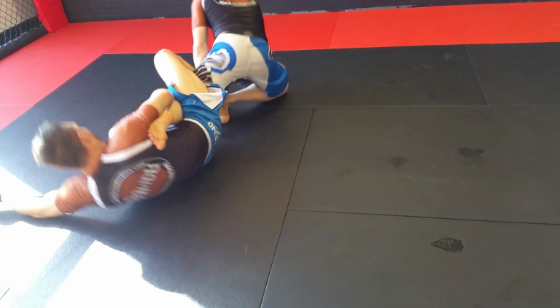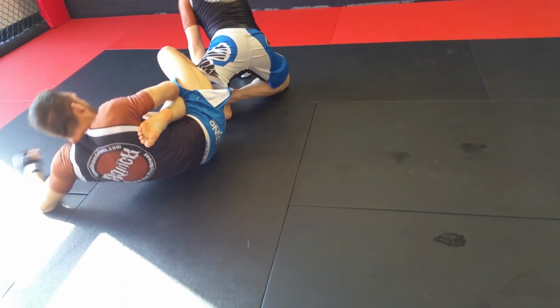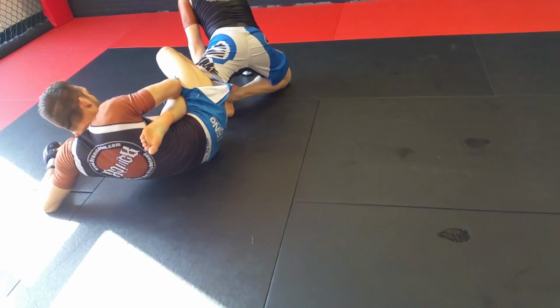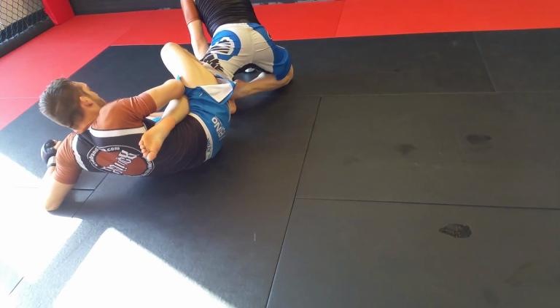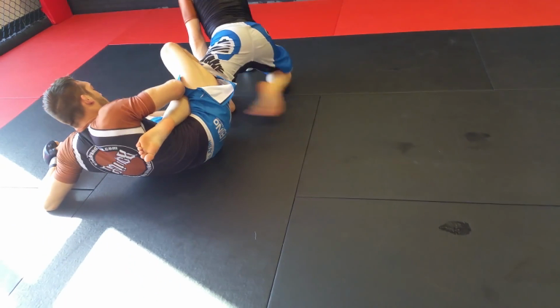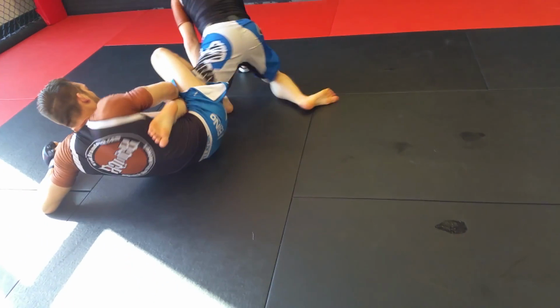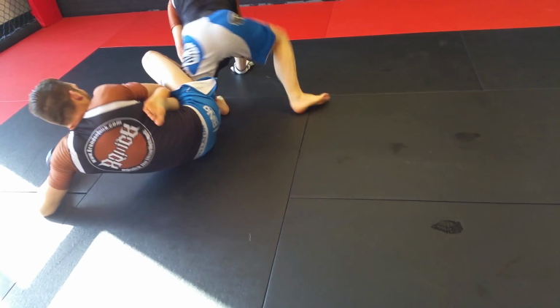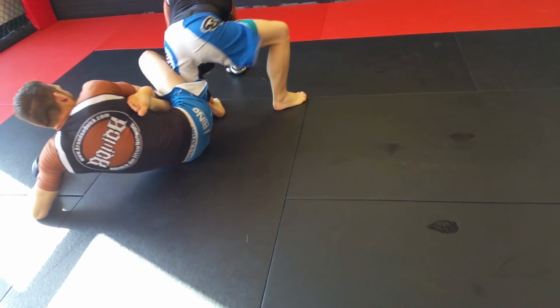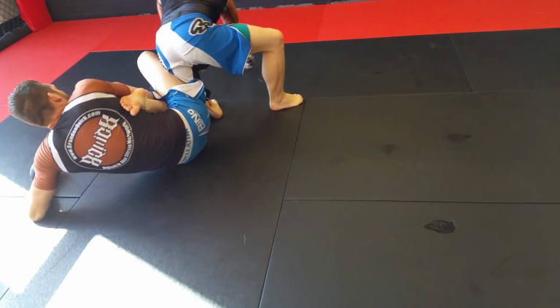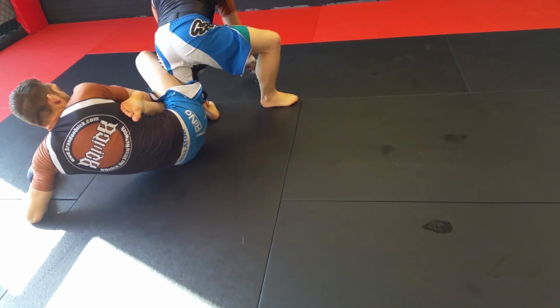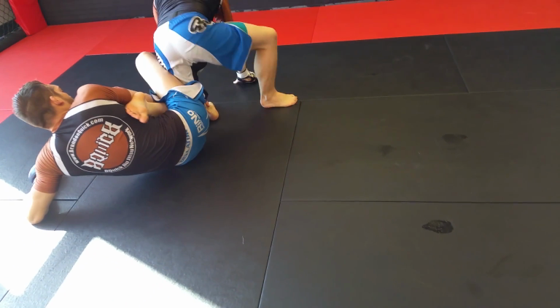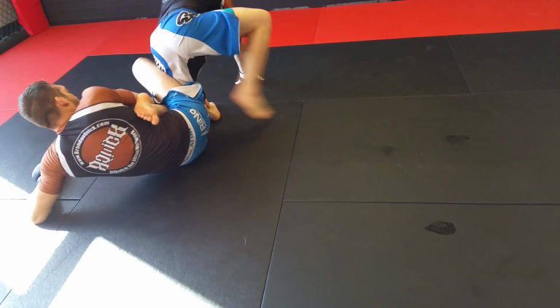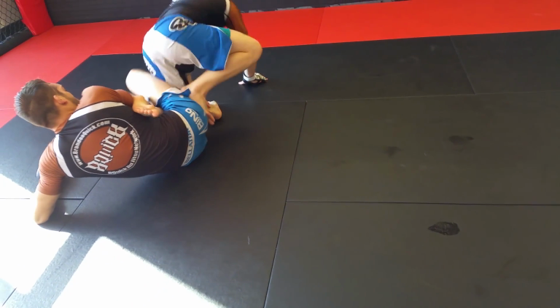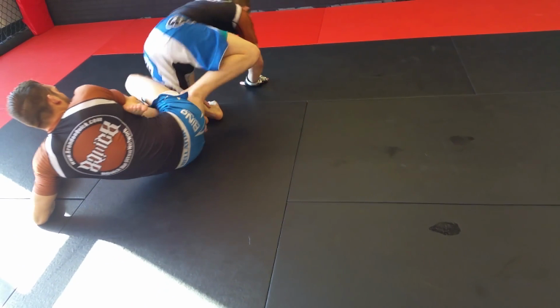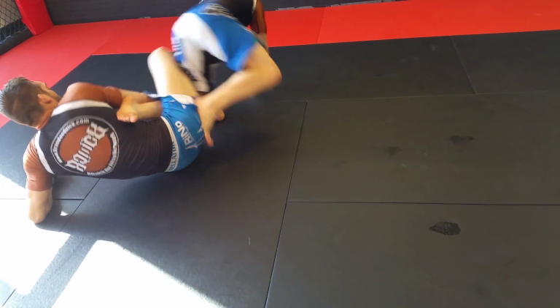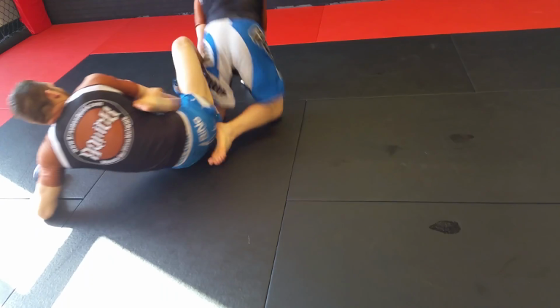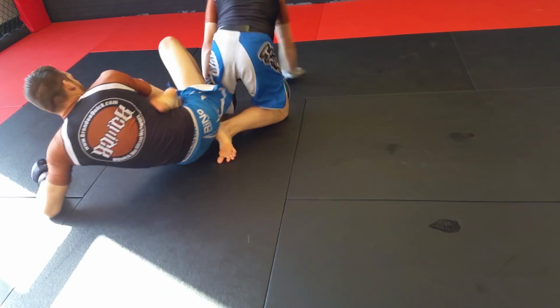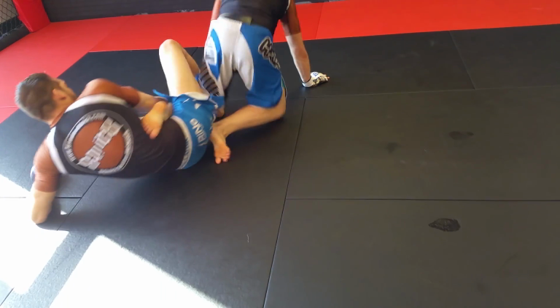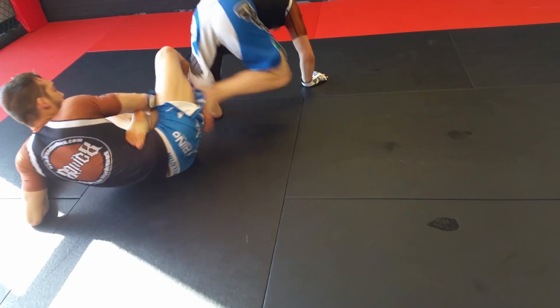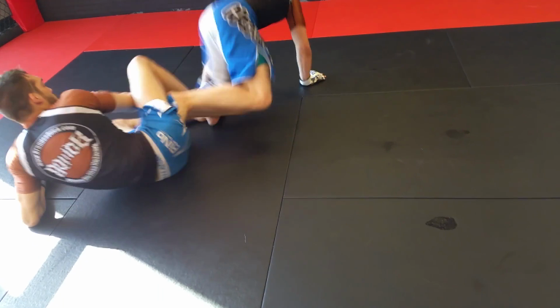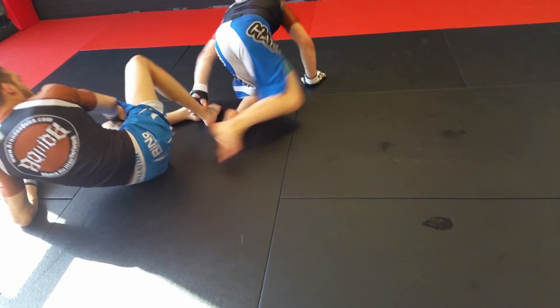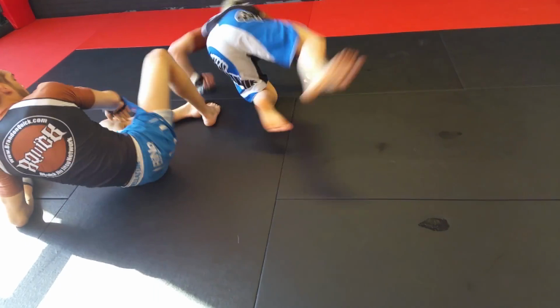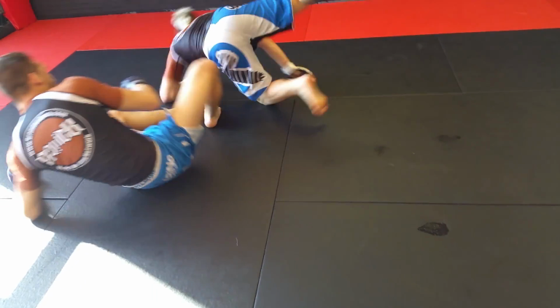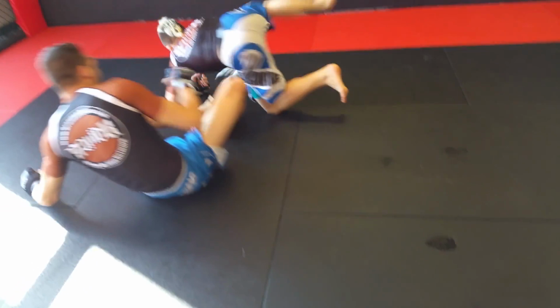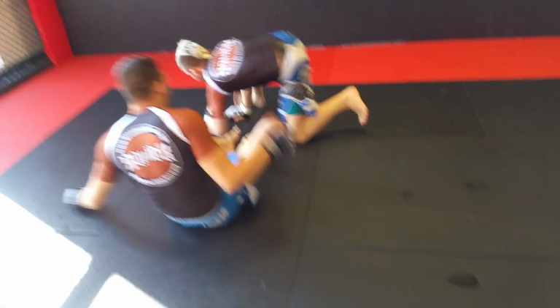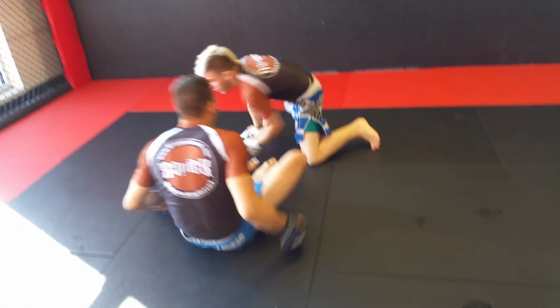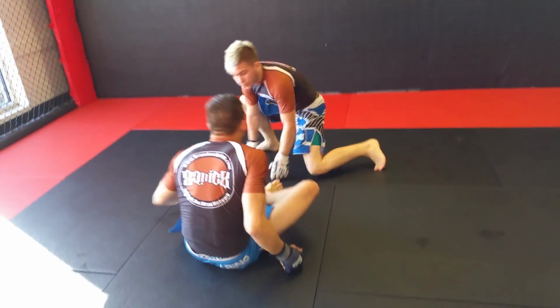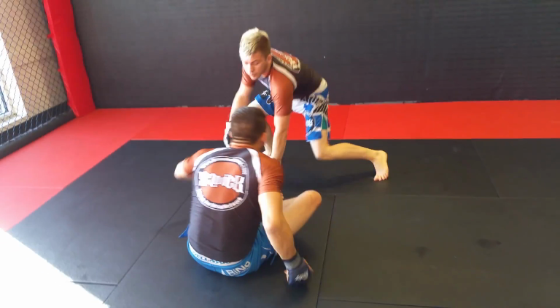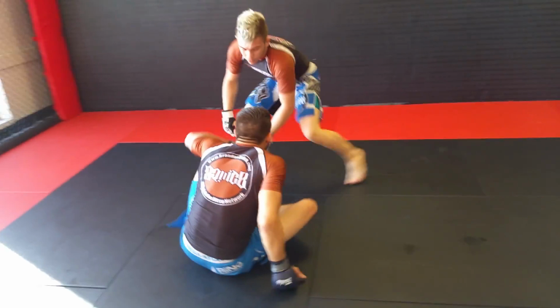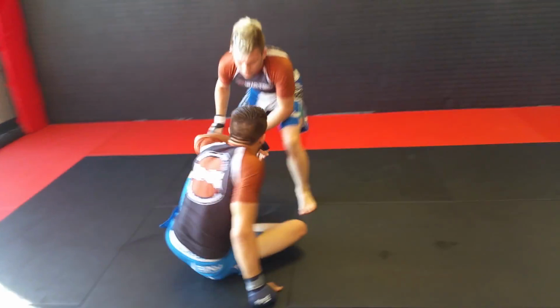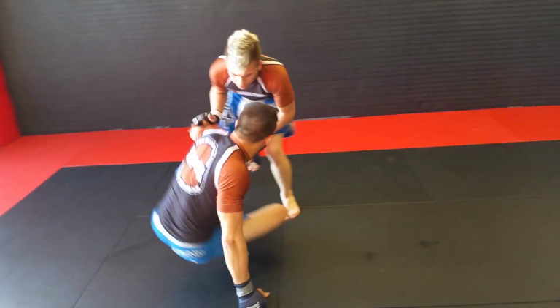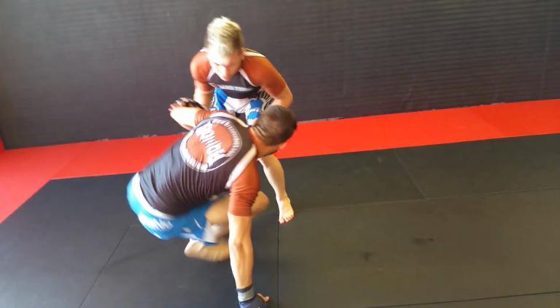Leg out. Post on the knee down as much as he can. Kicks free. Spins back around.